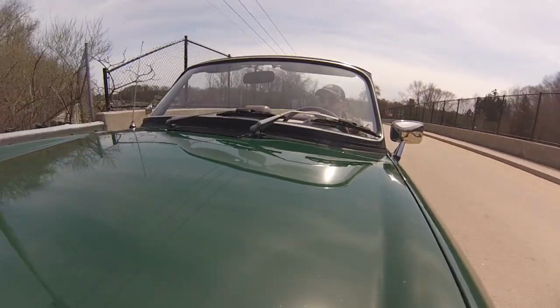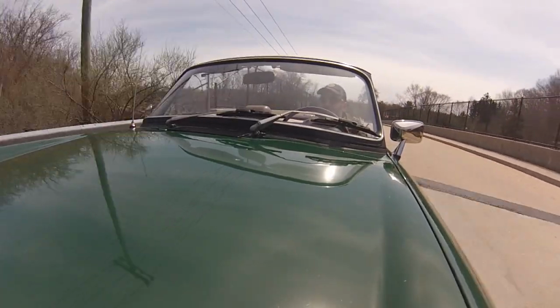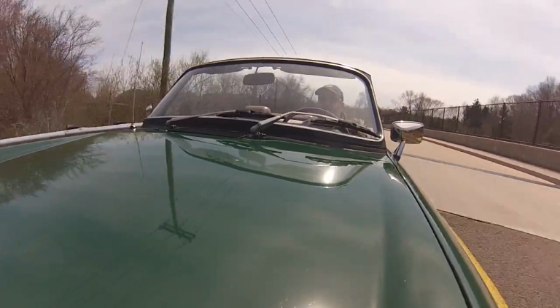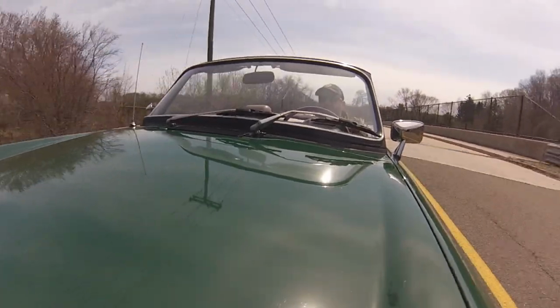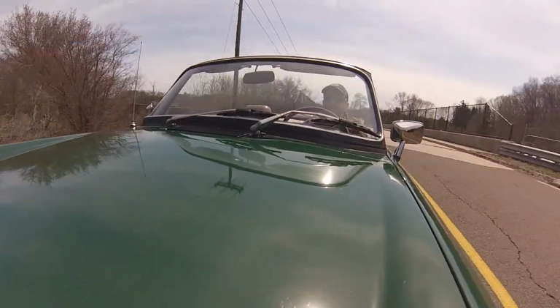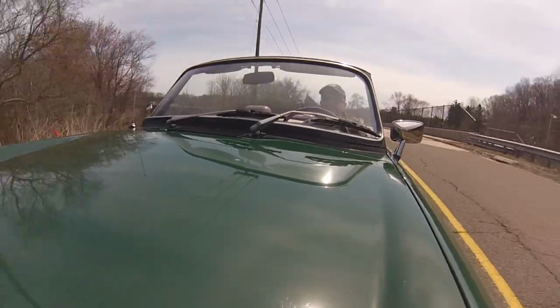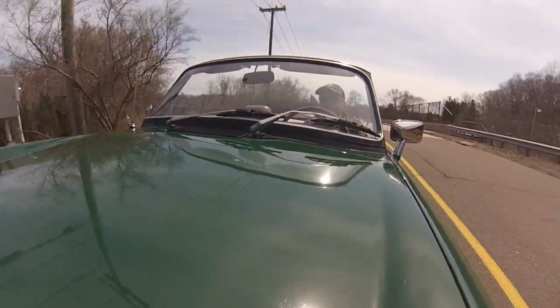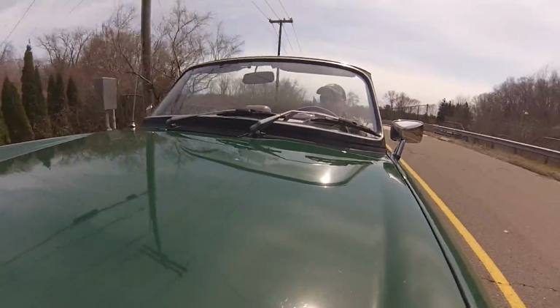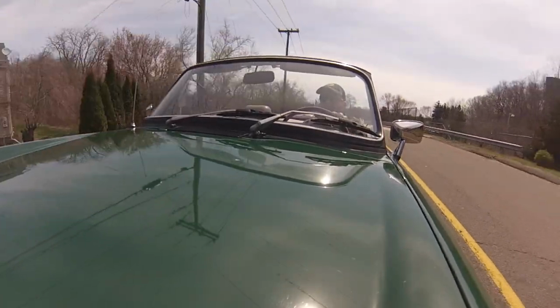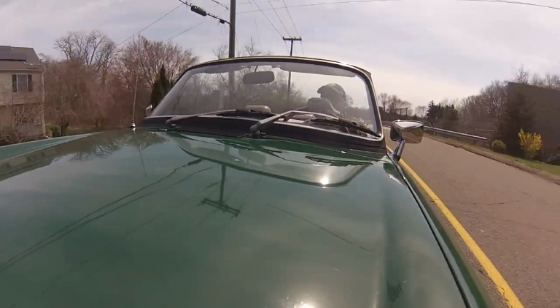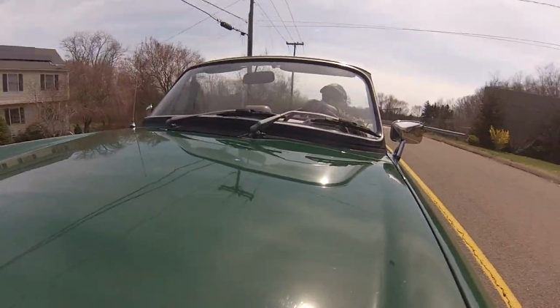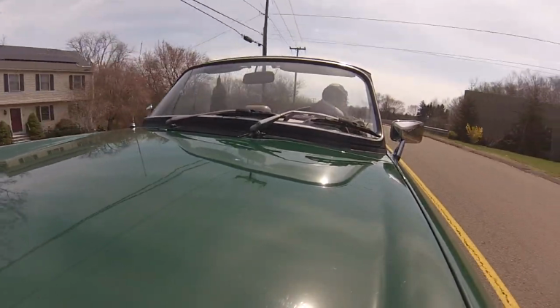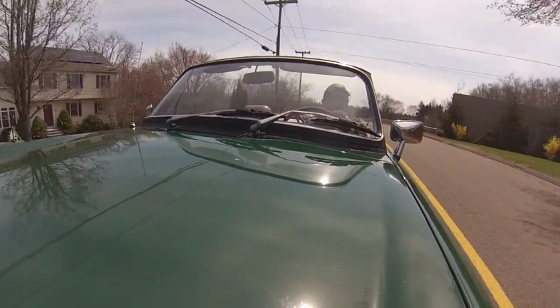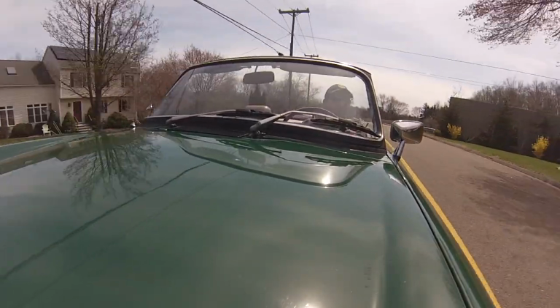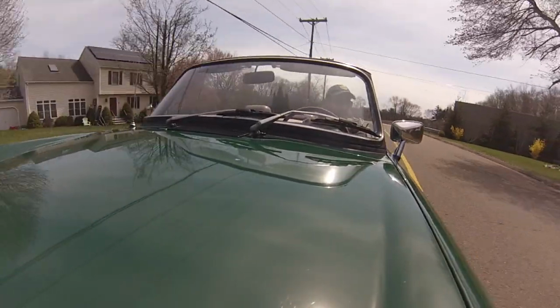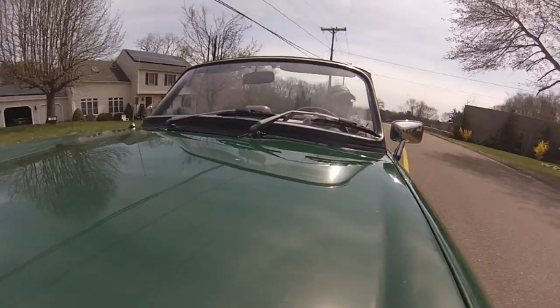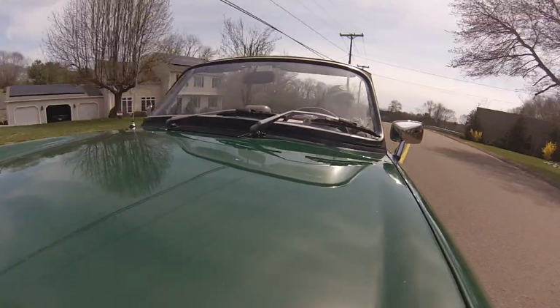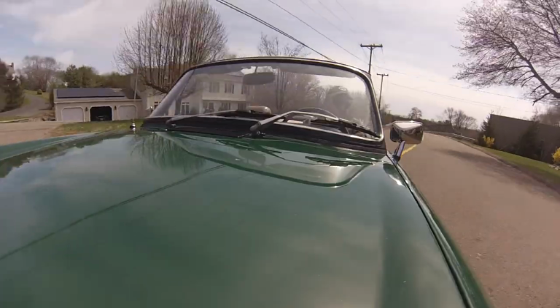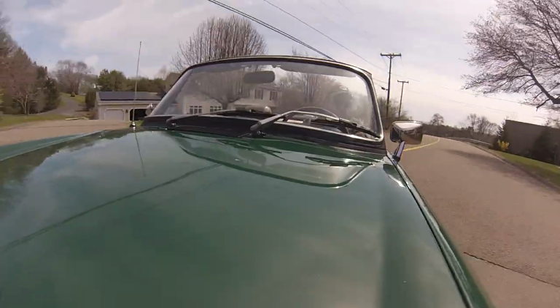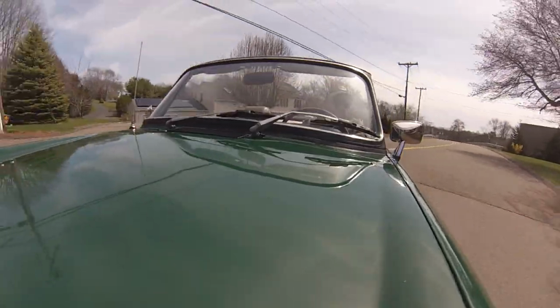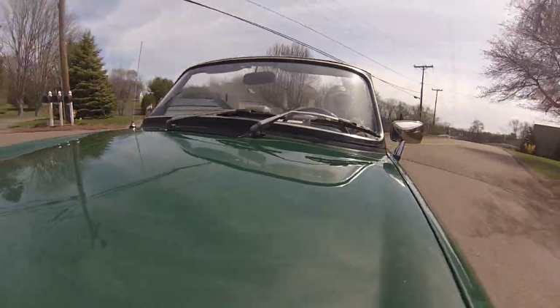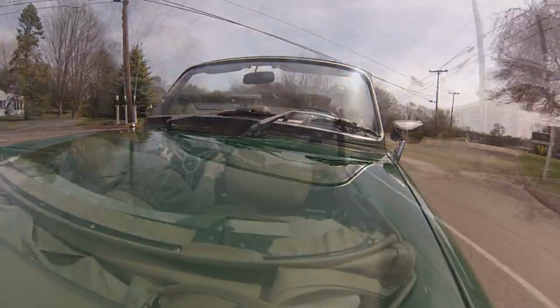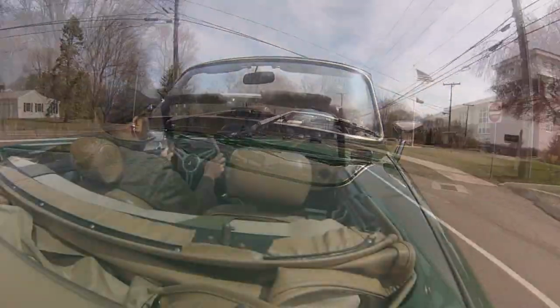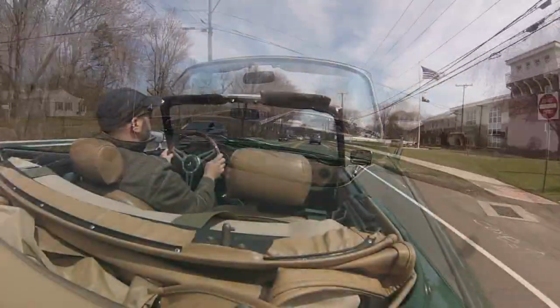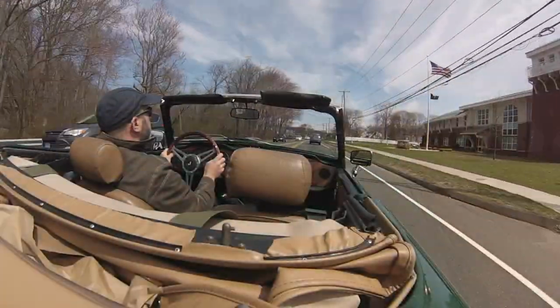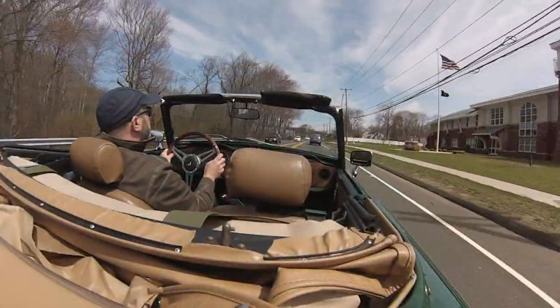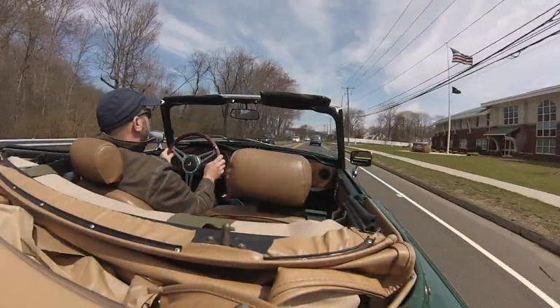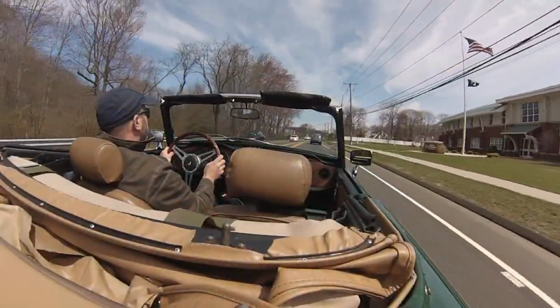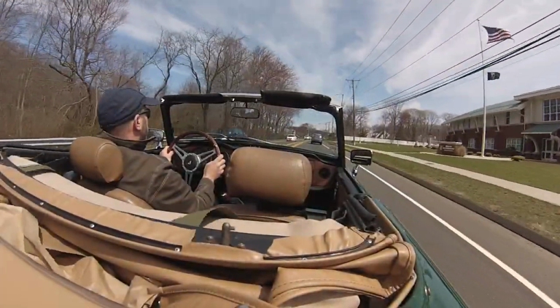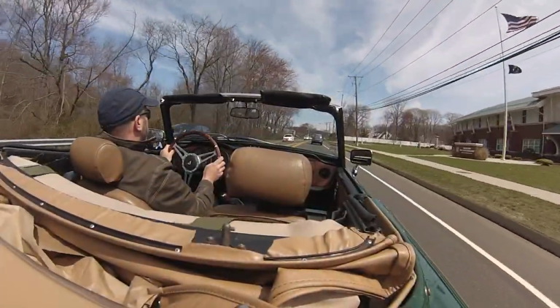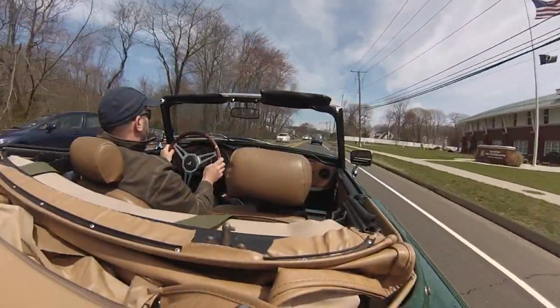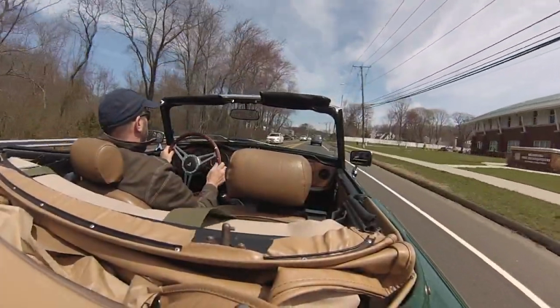We put in a new clutch, we put in new rear shocks, and we fixed a whole lot of miscellaneous little things — they're all documented.